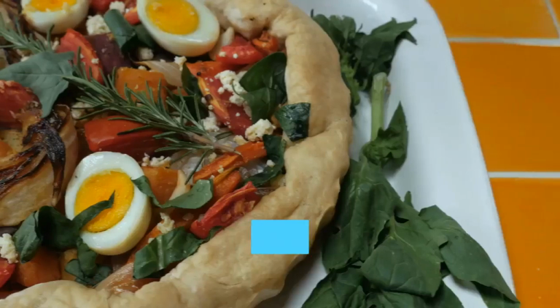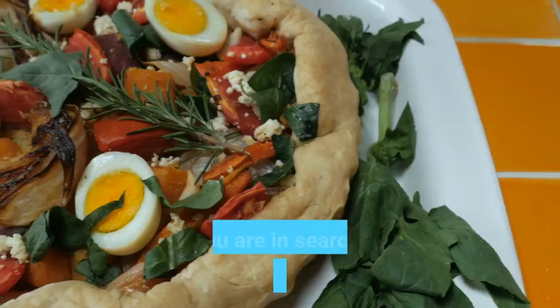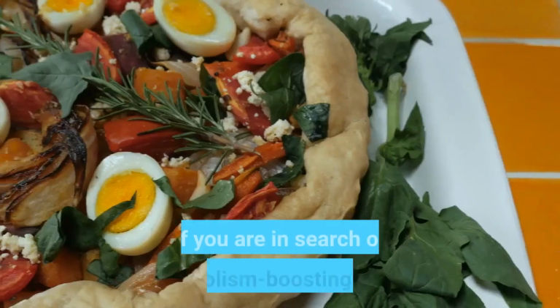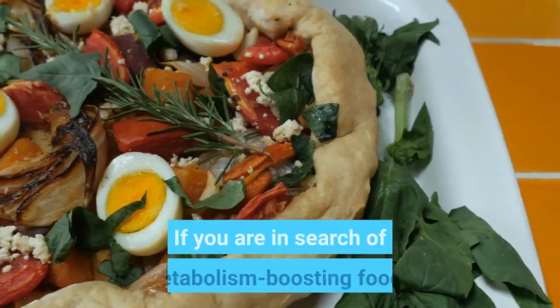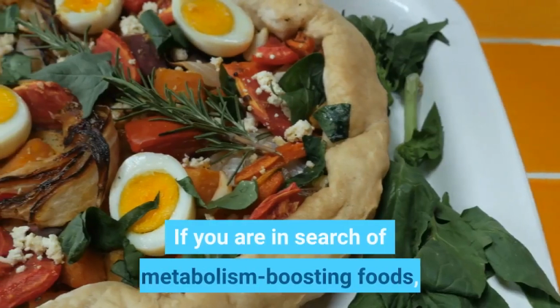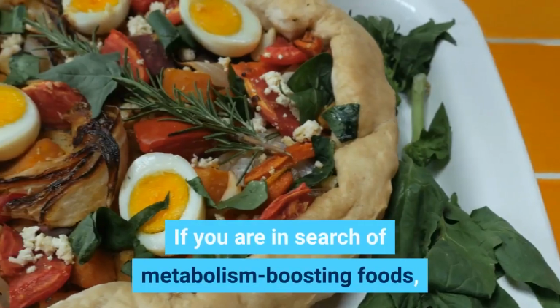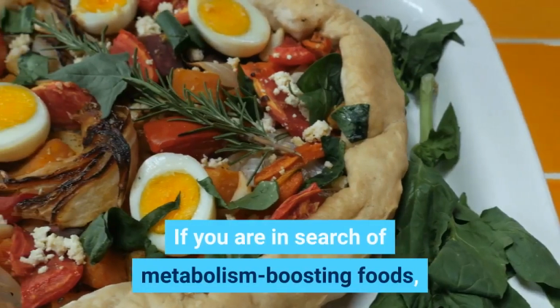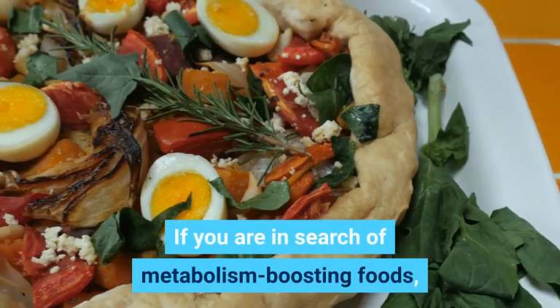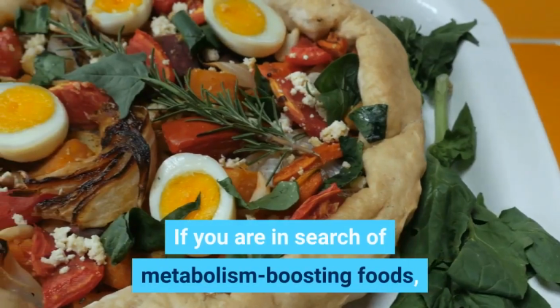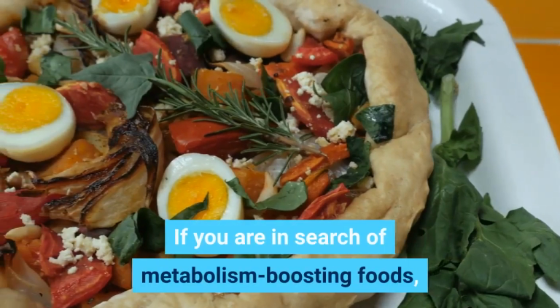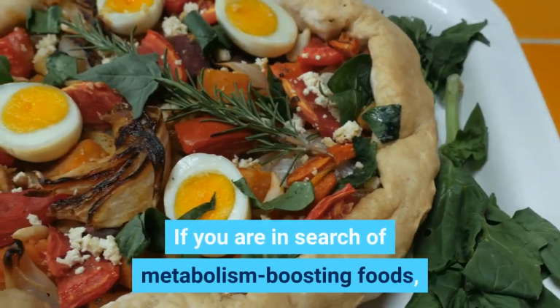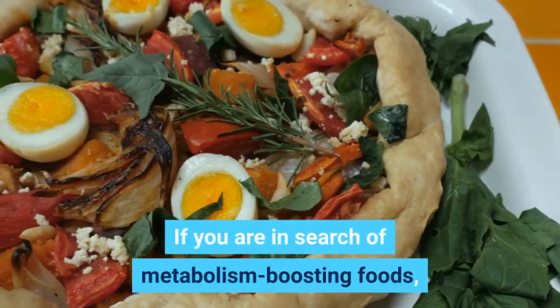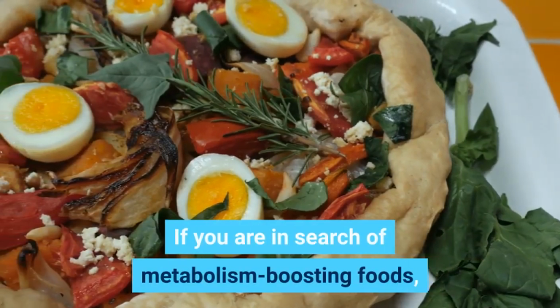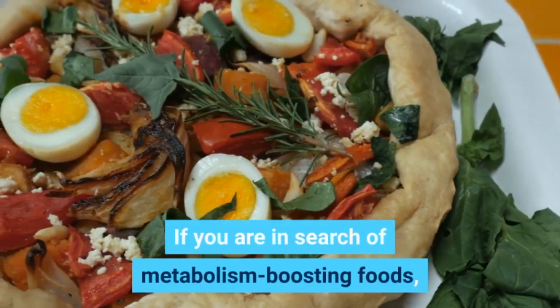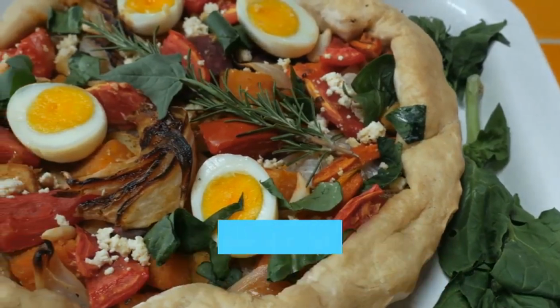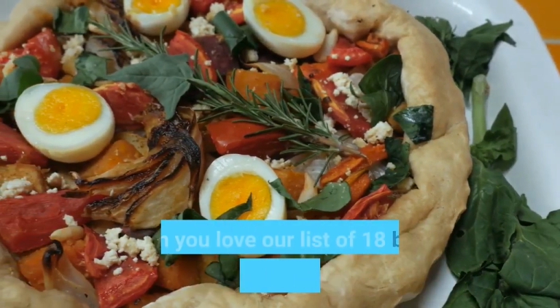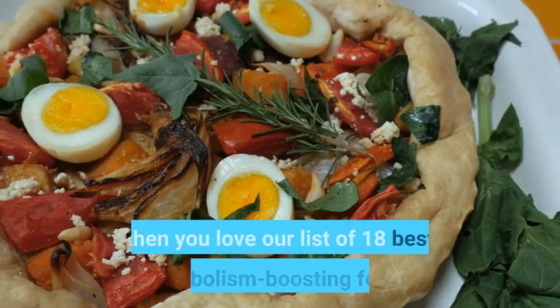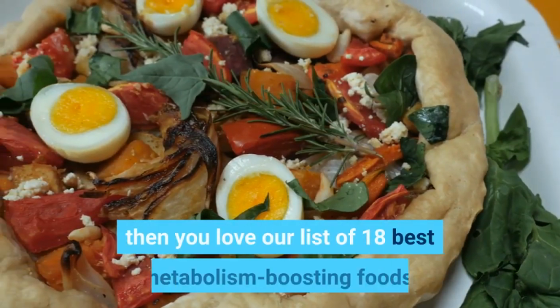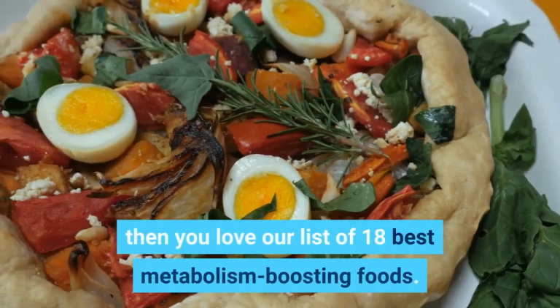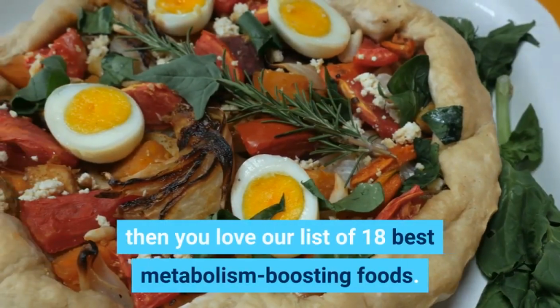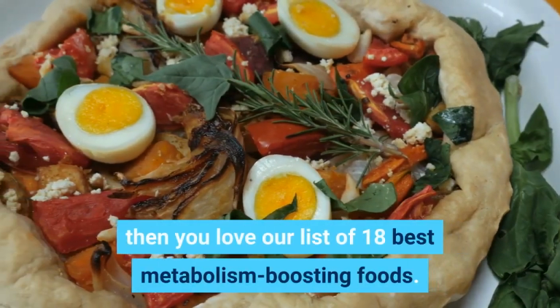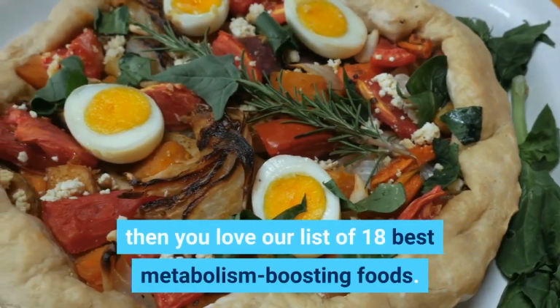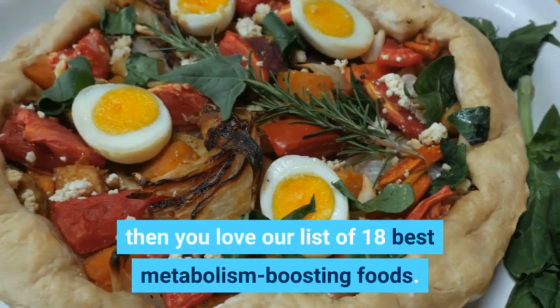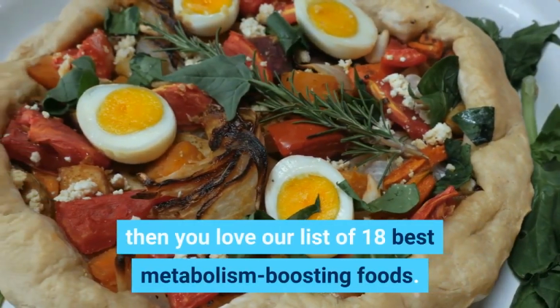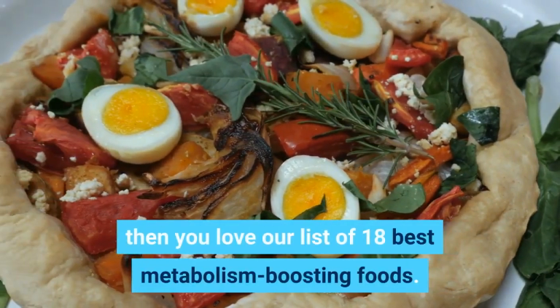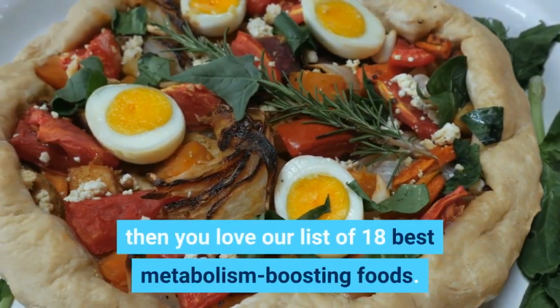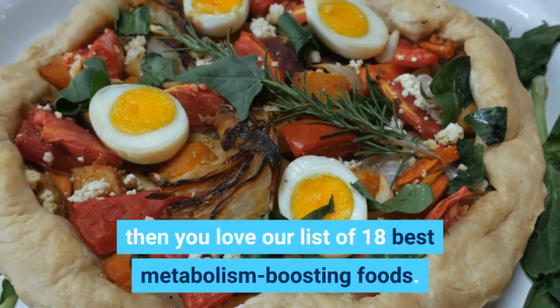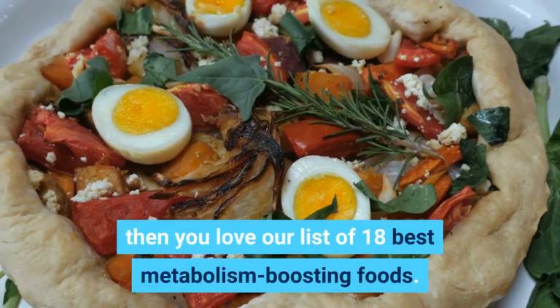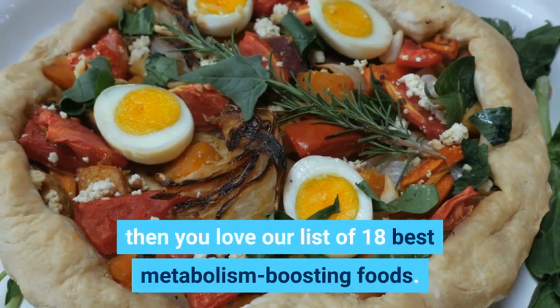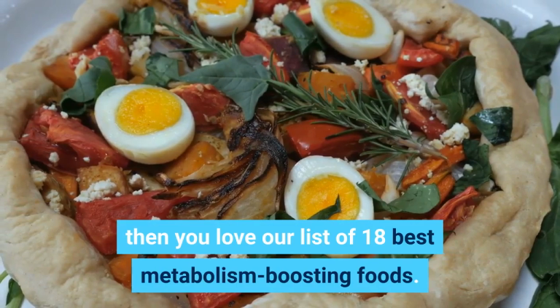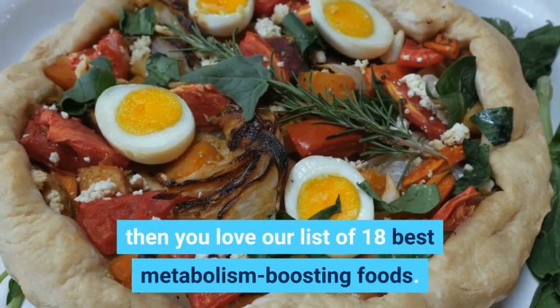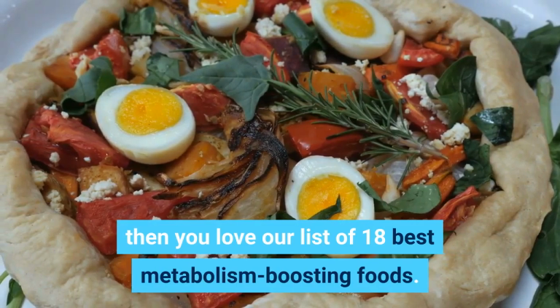If you are in search of metabolism-boosting foods, then you'll love our list of 18 best metabolism-boosting foods.